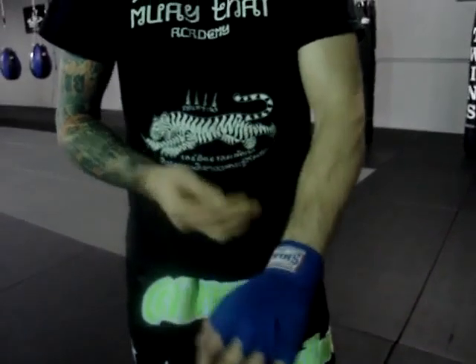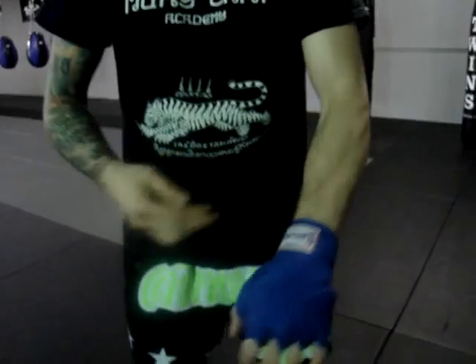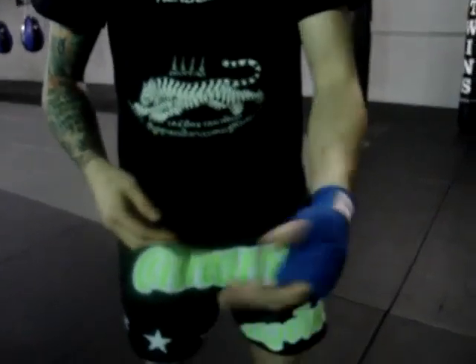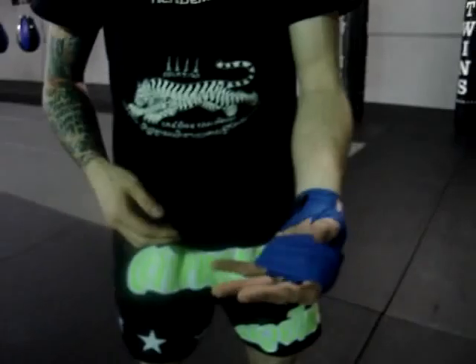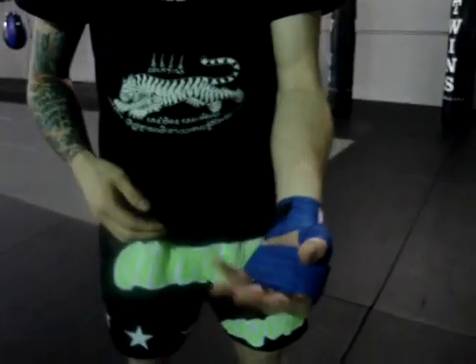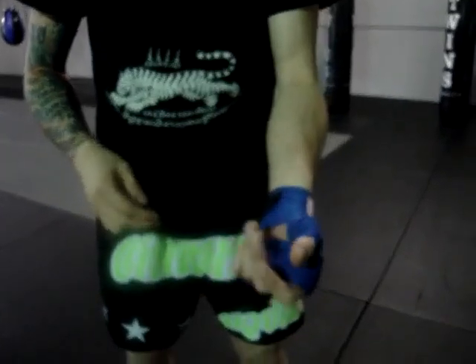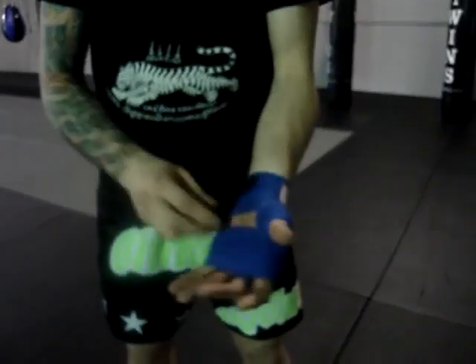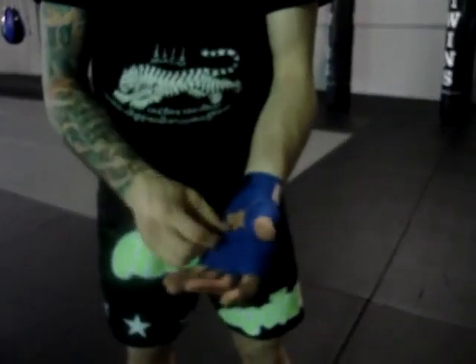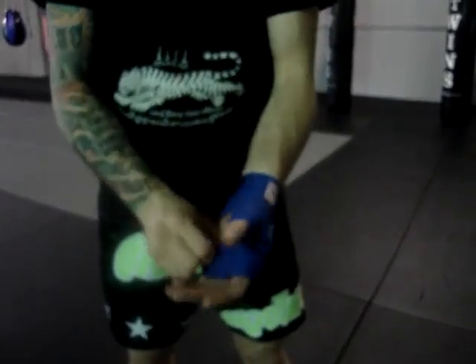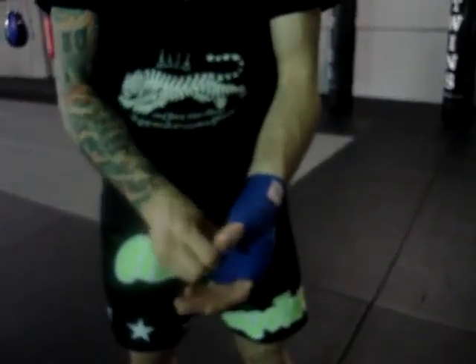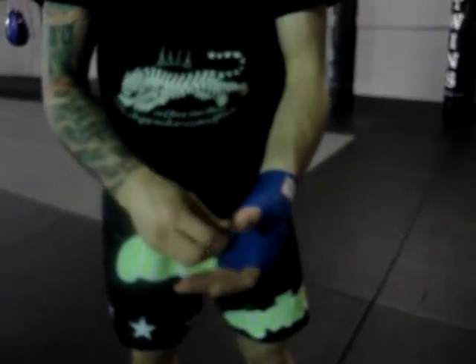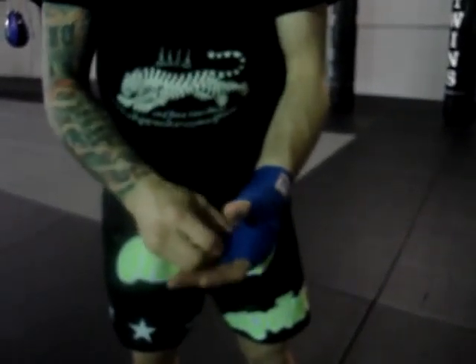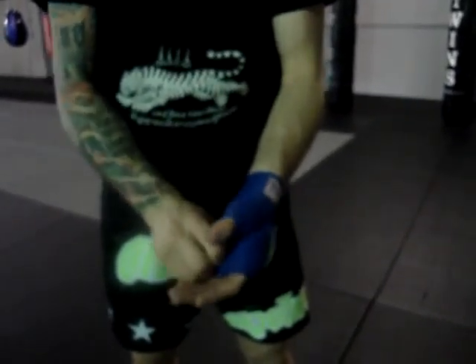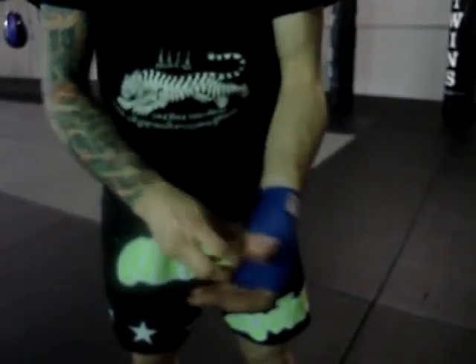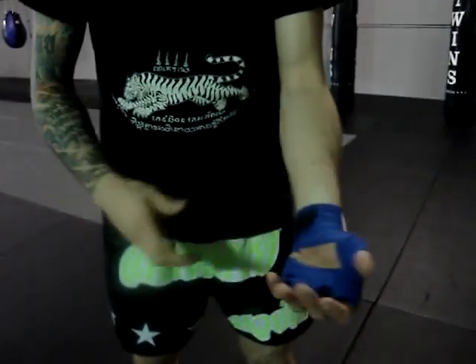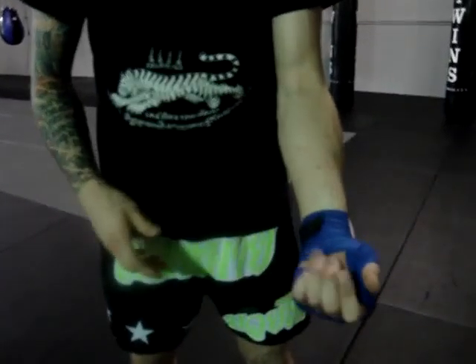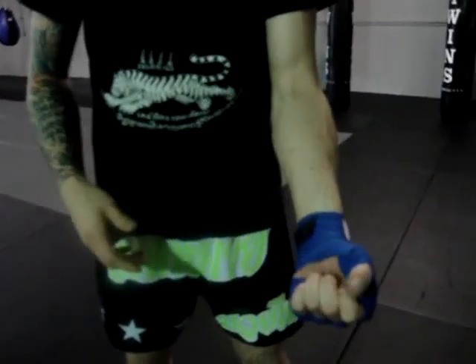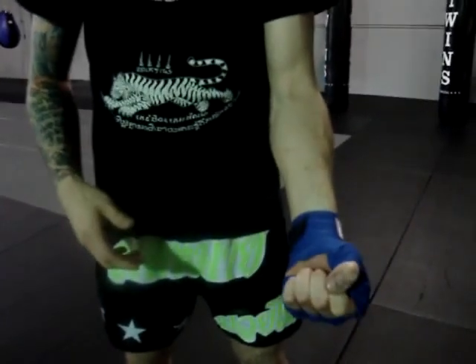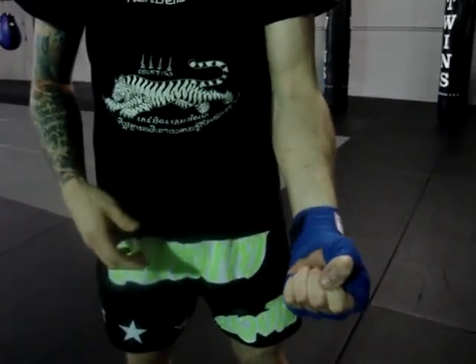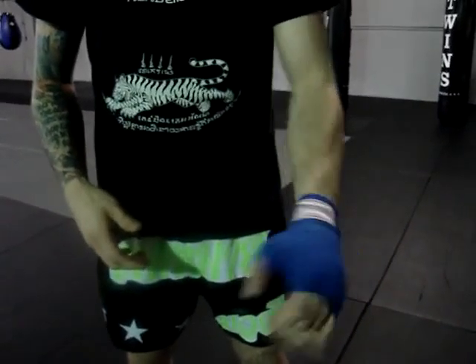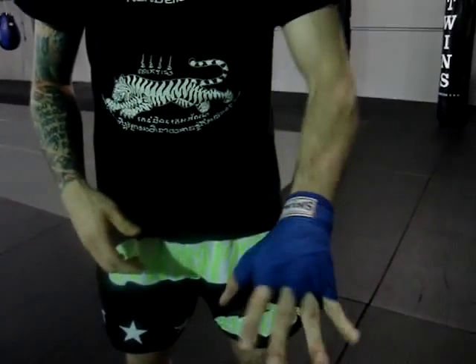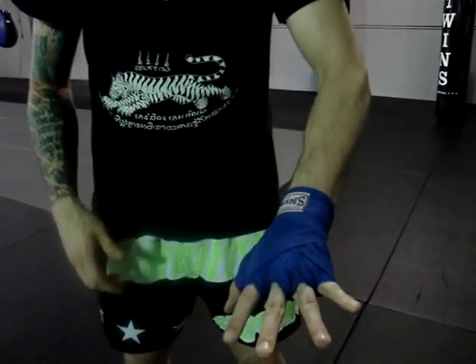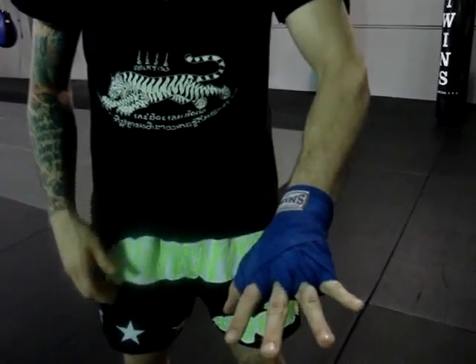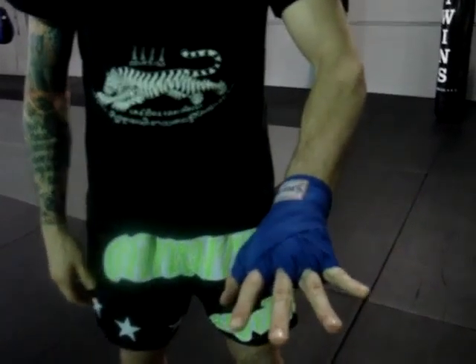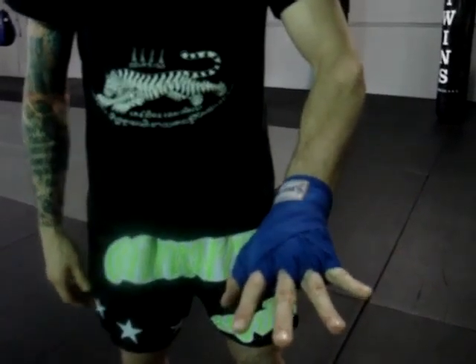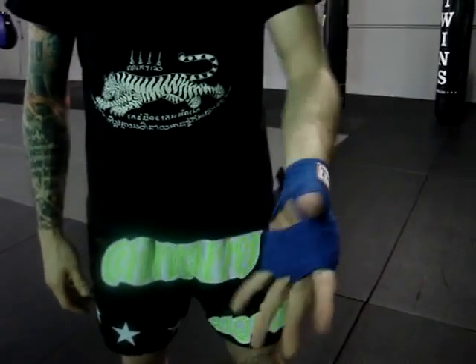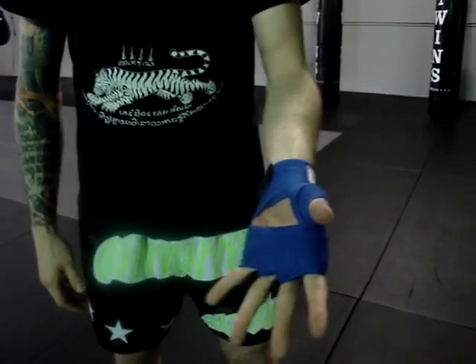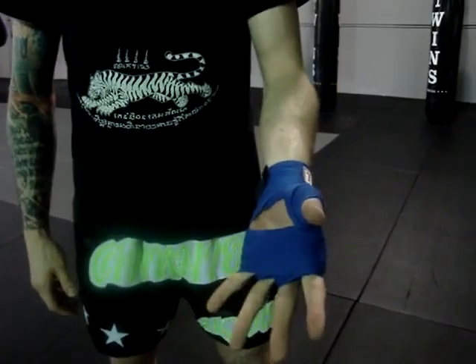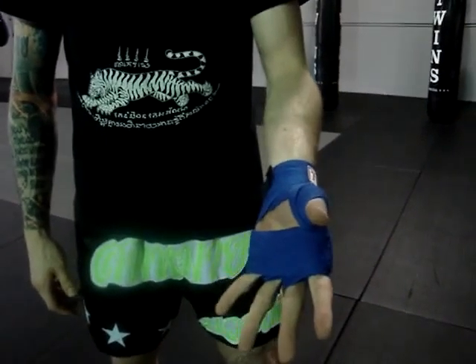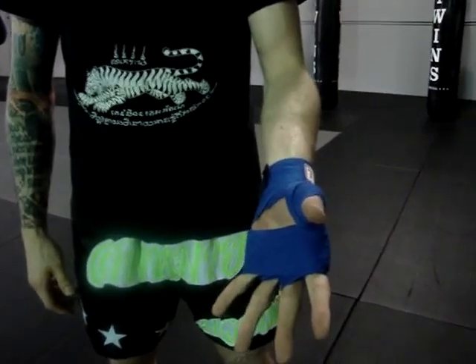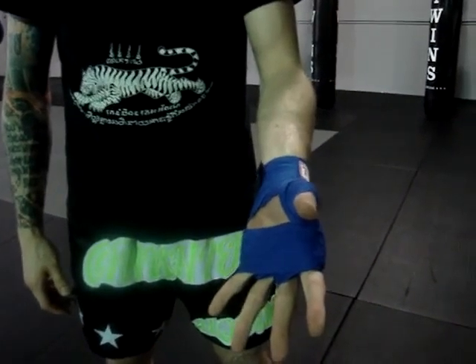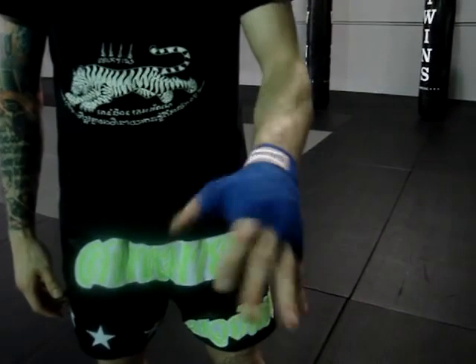Now you've got a nice solid wrap. You've got an open palm so you can grip. That's how you wrap for Muay Thai.